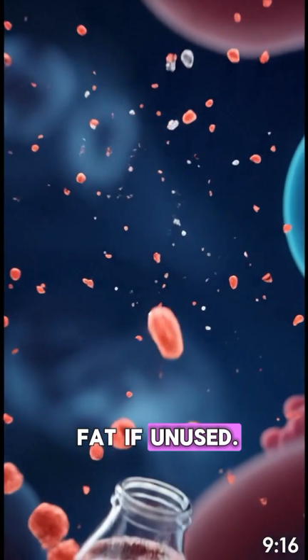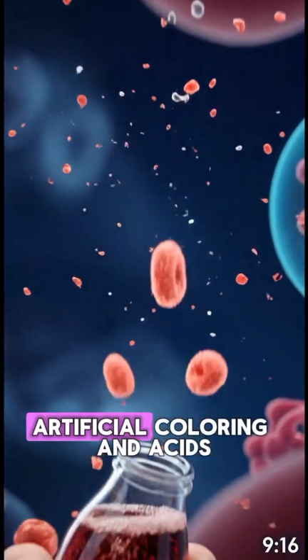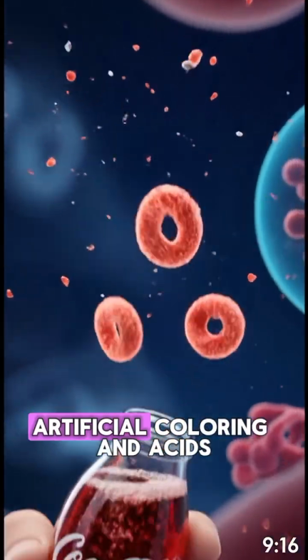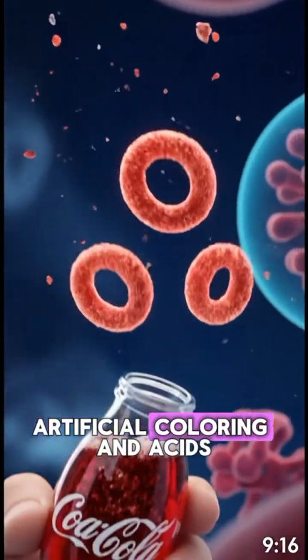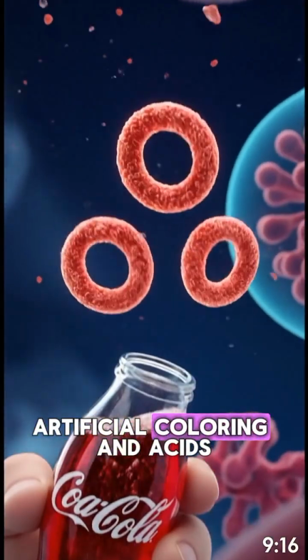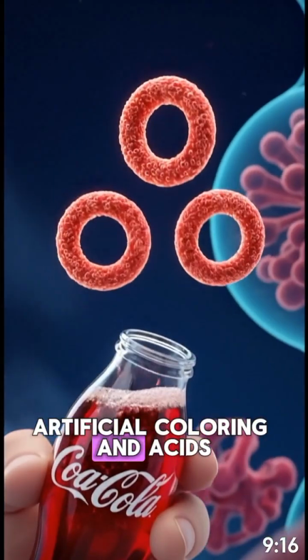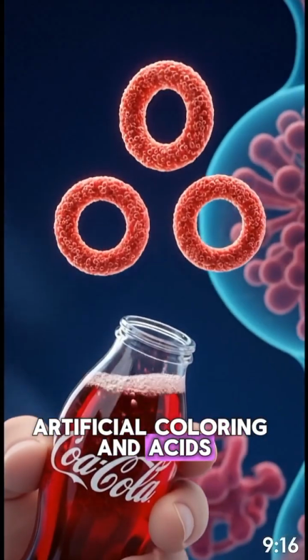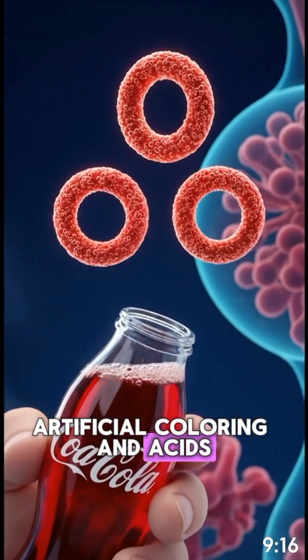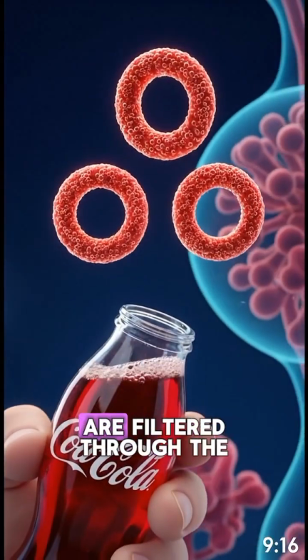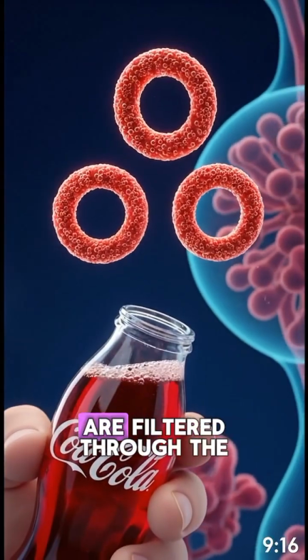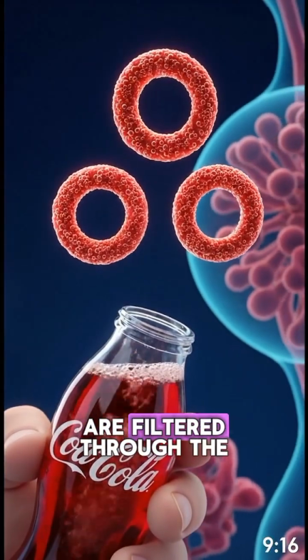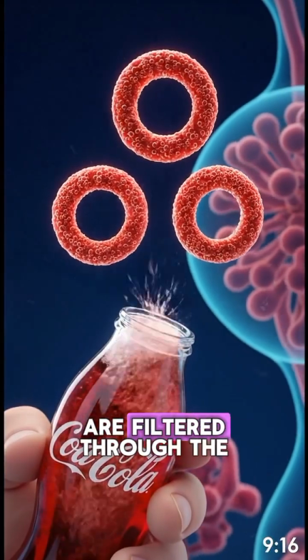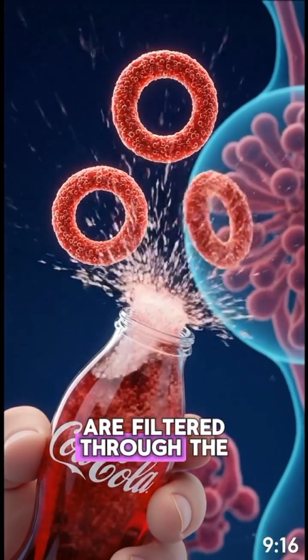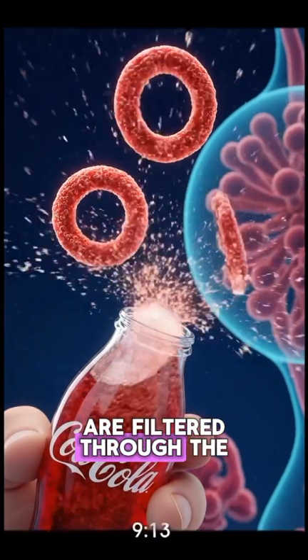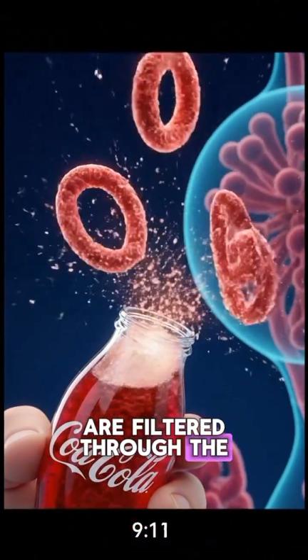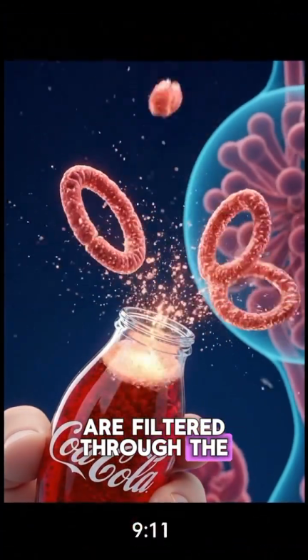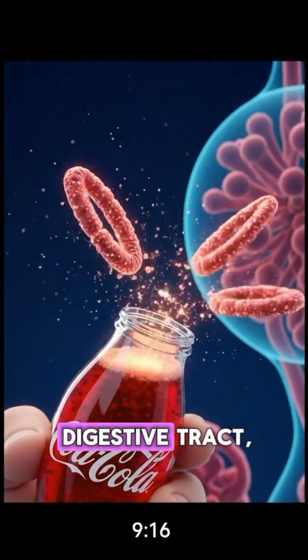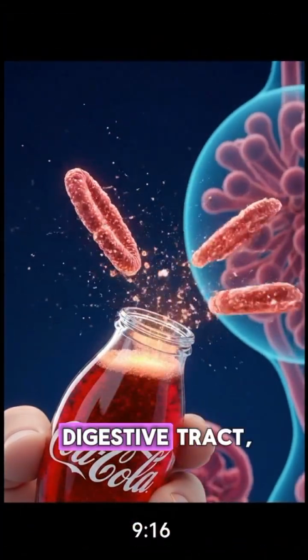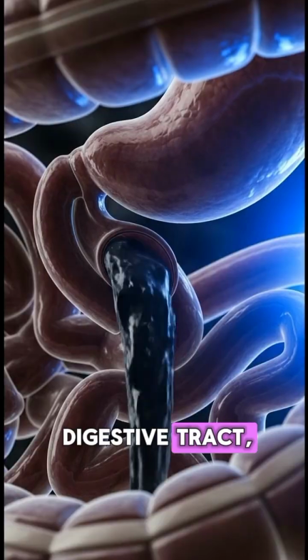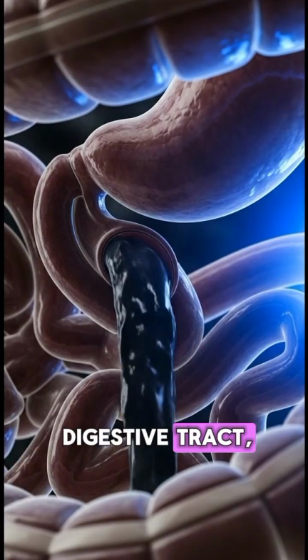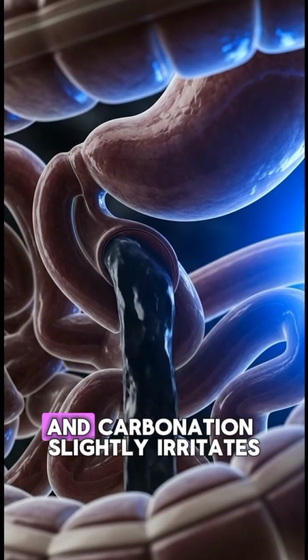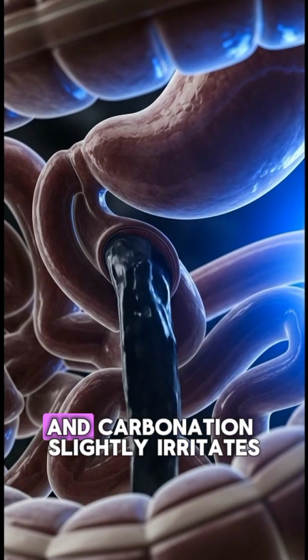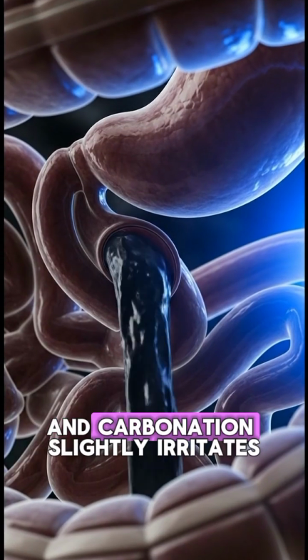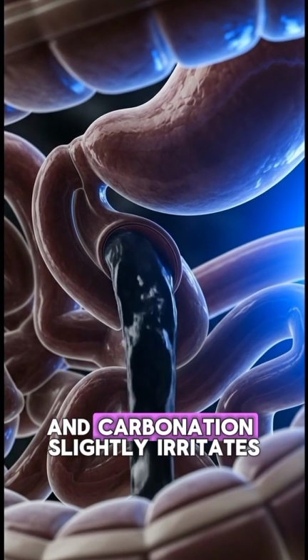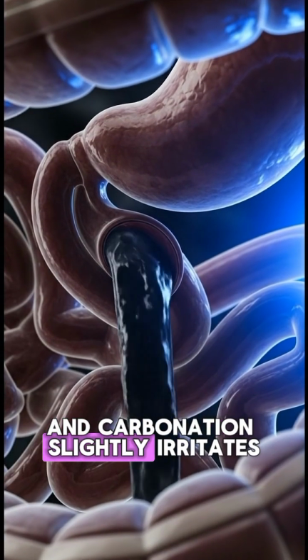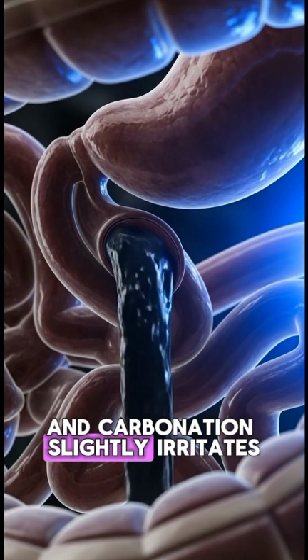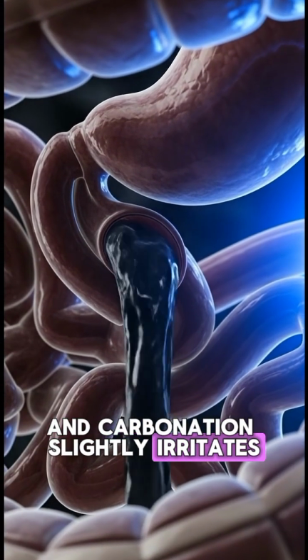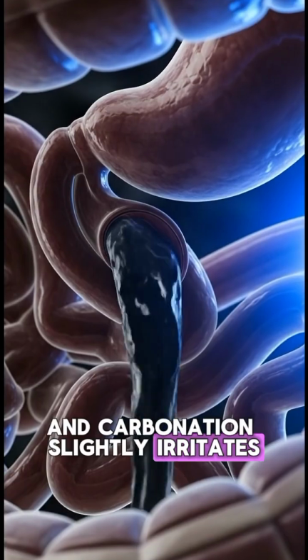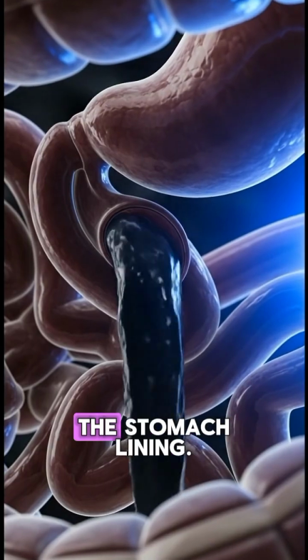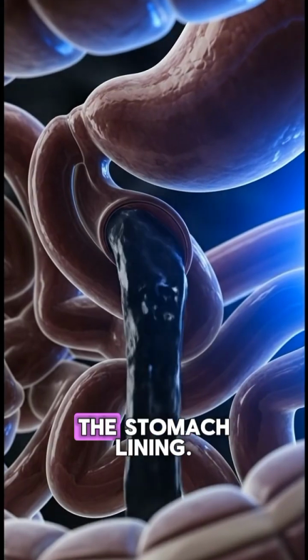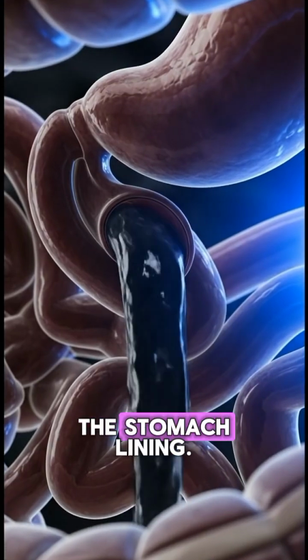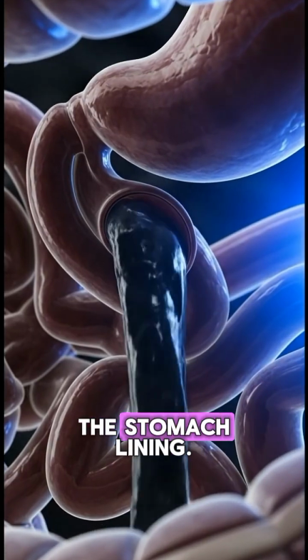Artificial coloring and acids are filtered through the digestive tract, and carbonation slightly irritates the stomach lining.